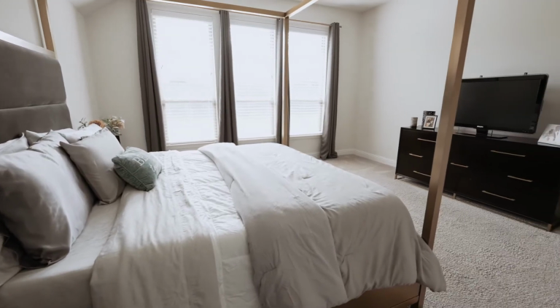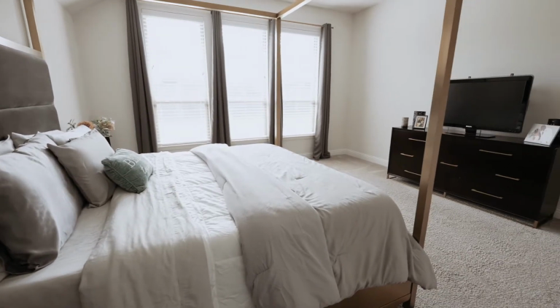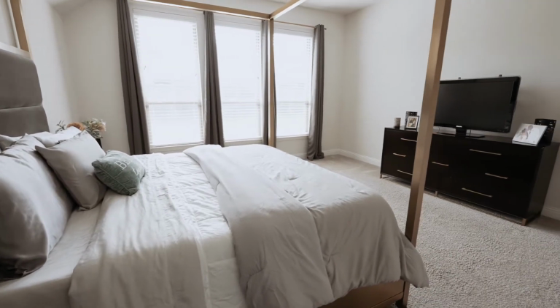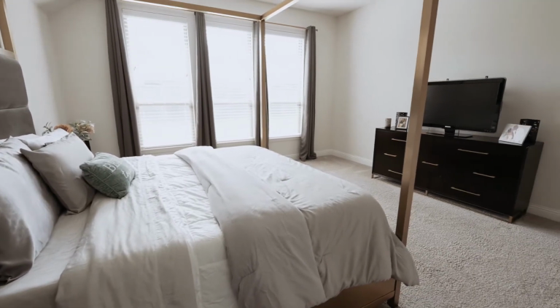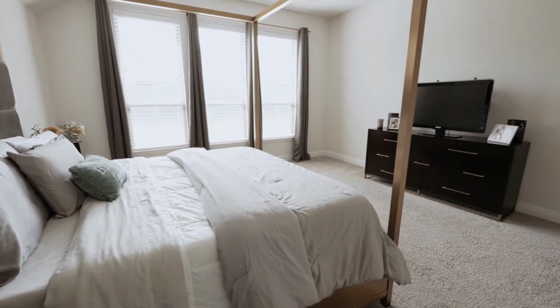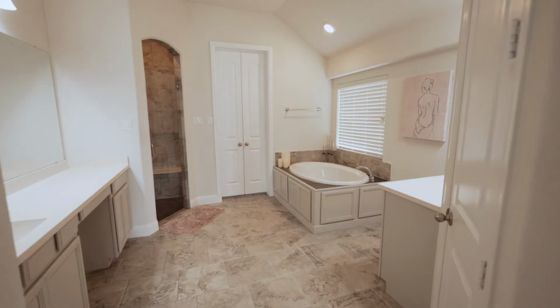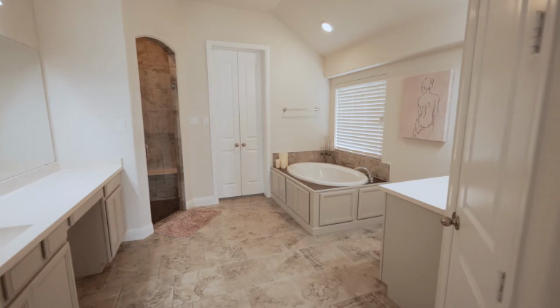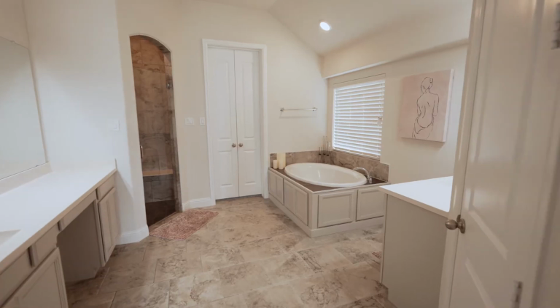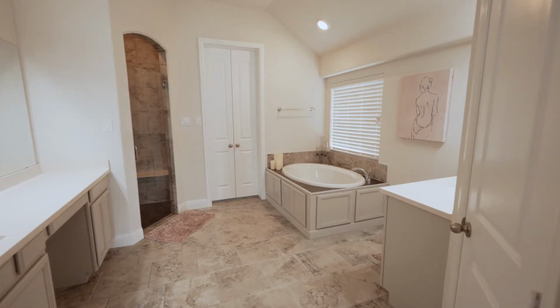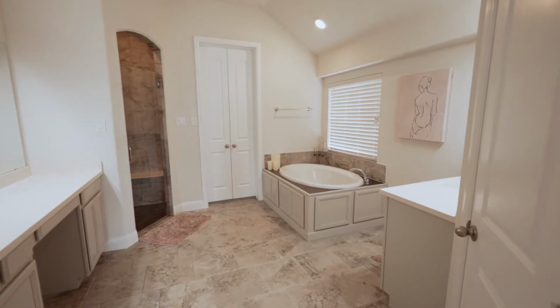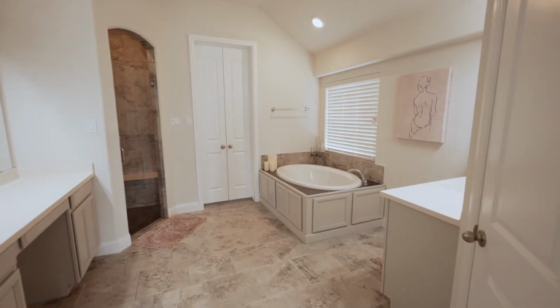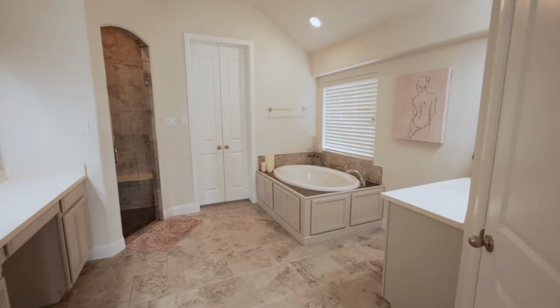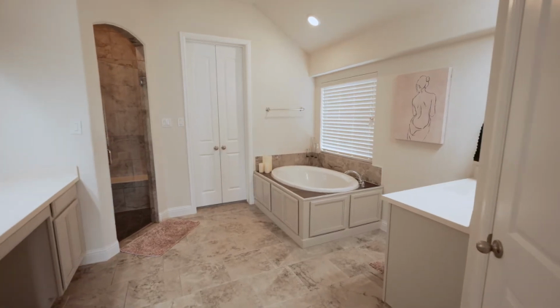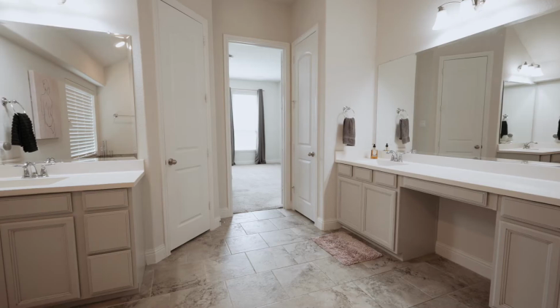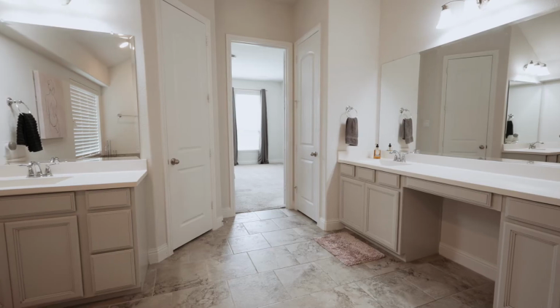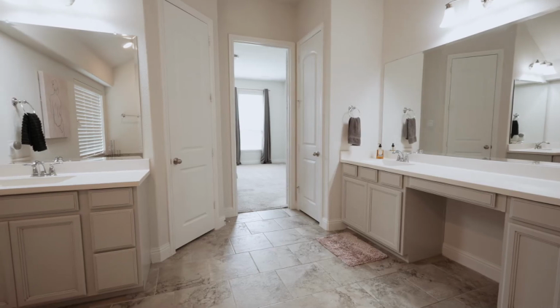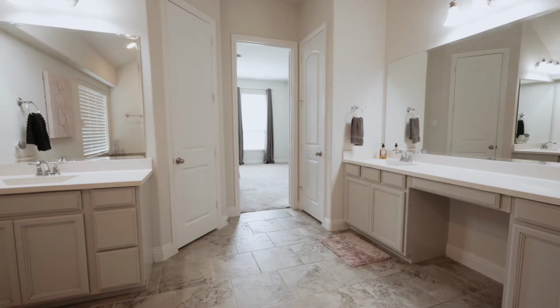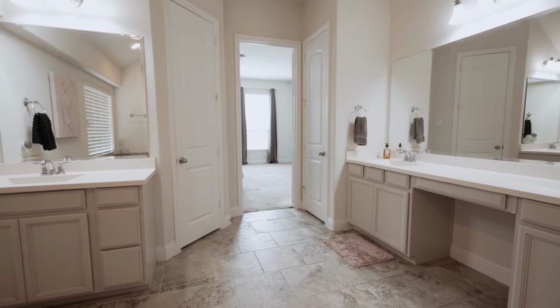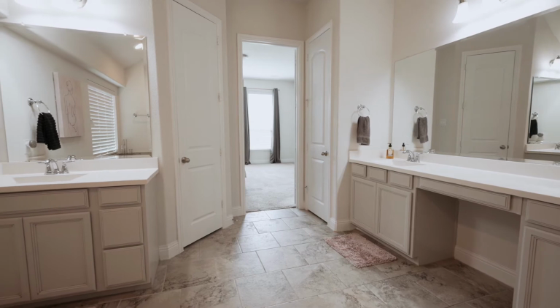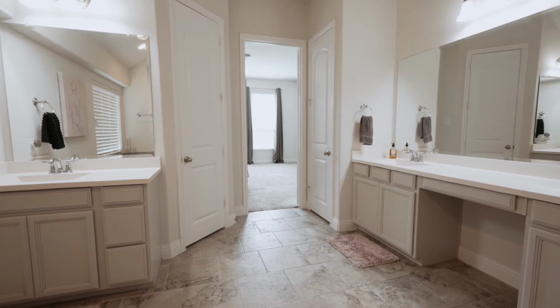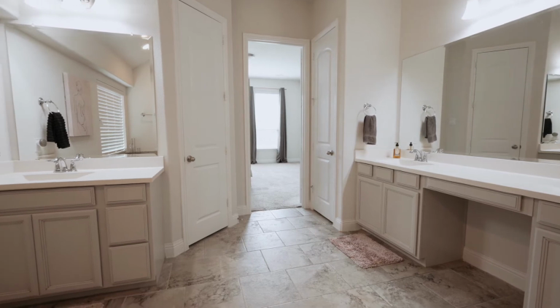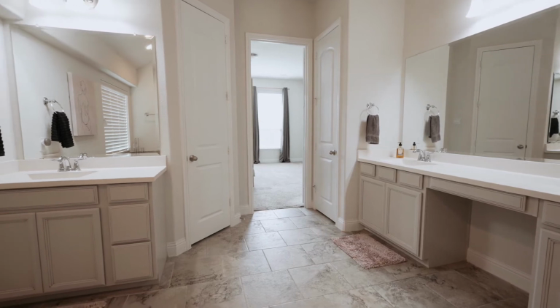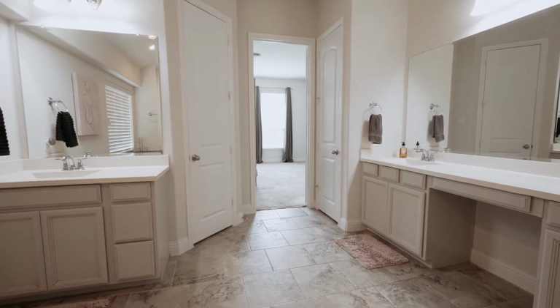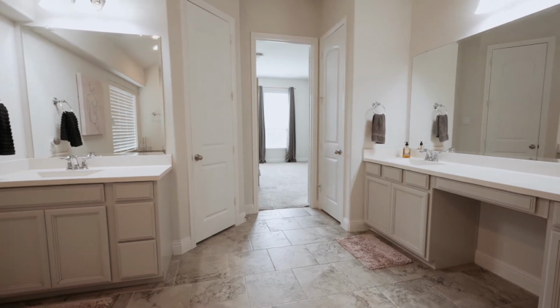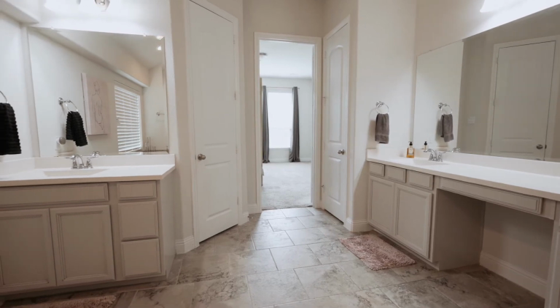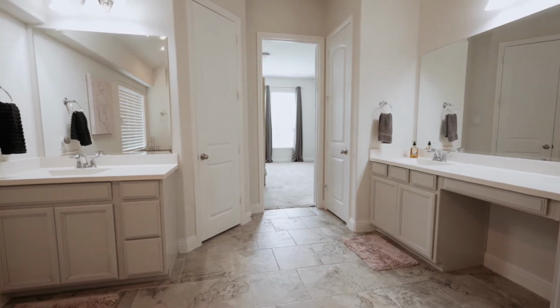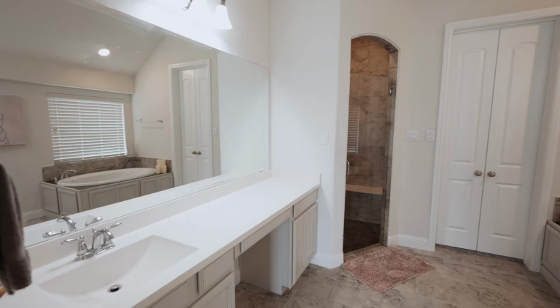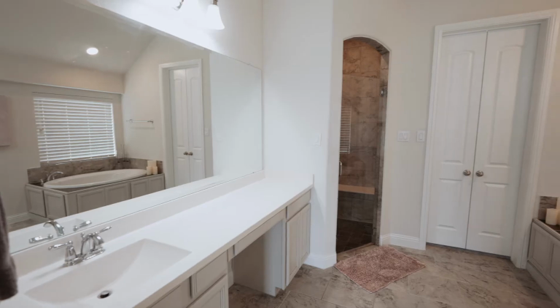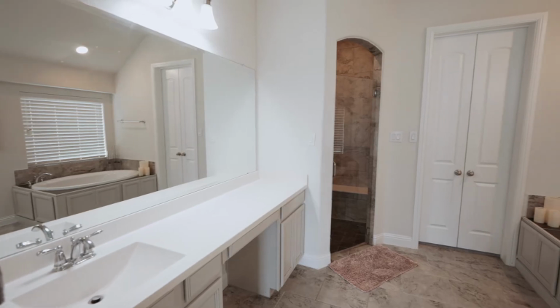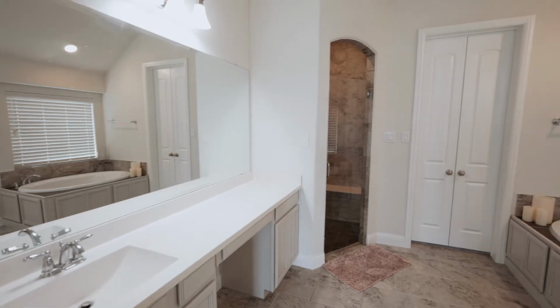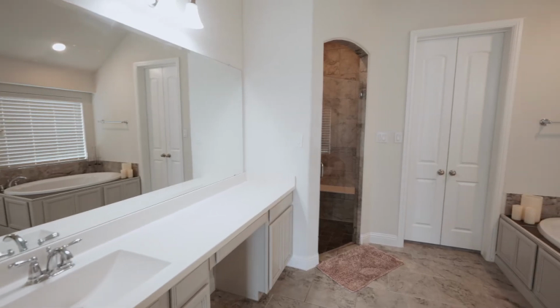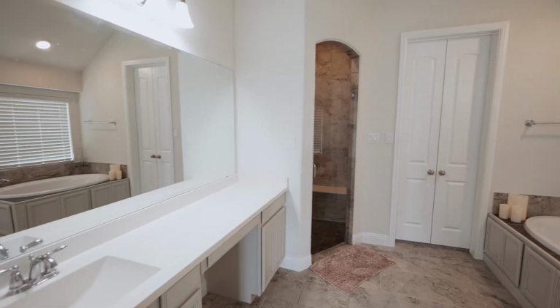This home features upgrades throughout, including beautiful hardwood floors, granite countertops, and a spacious master bedroom and bathroom.